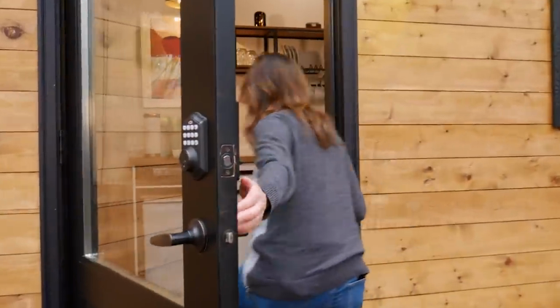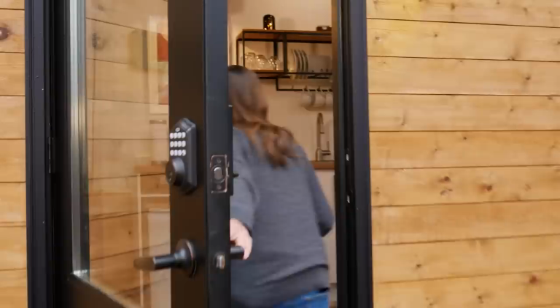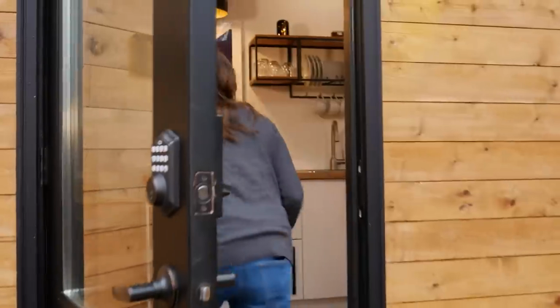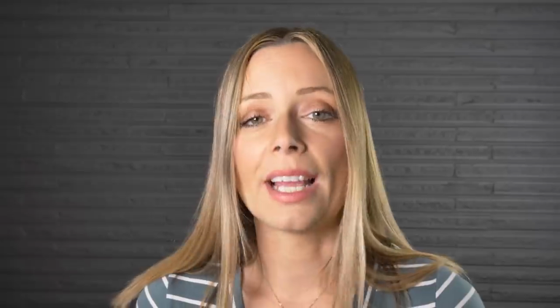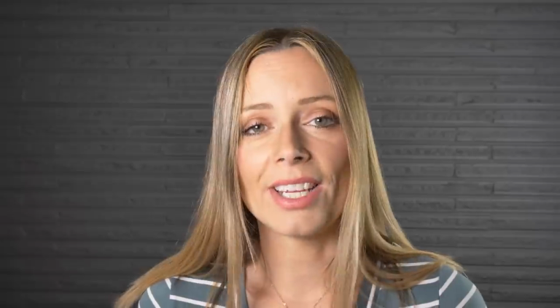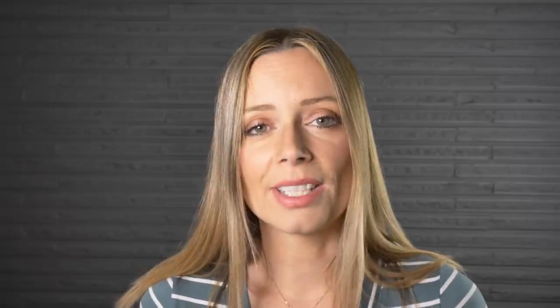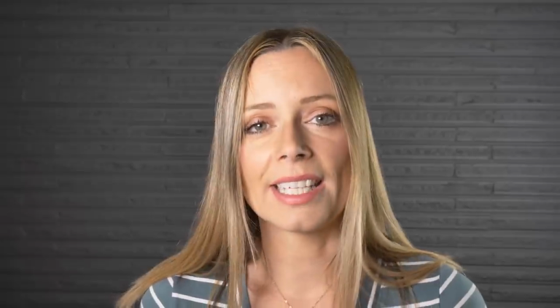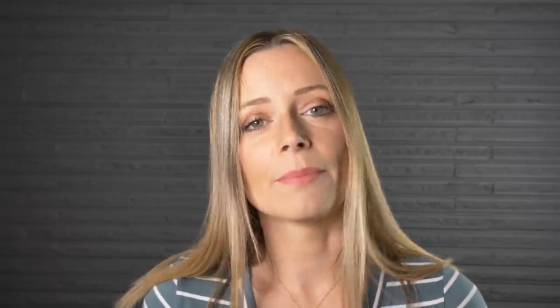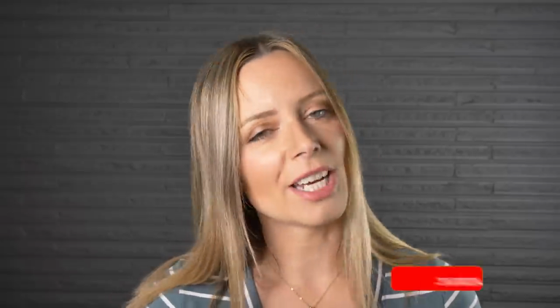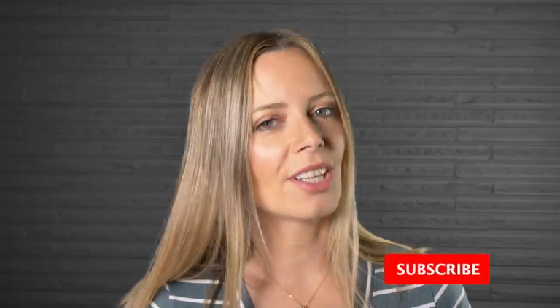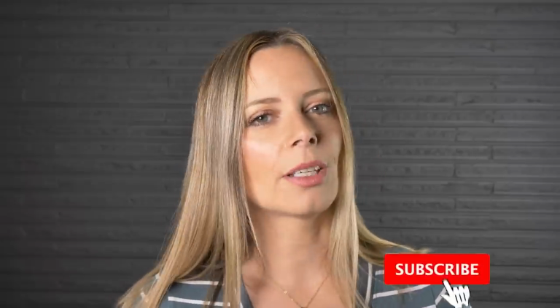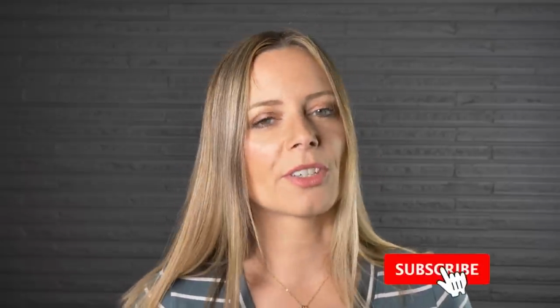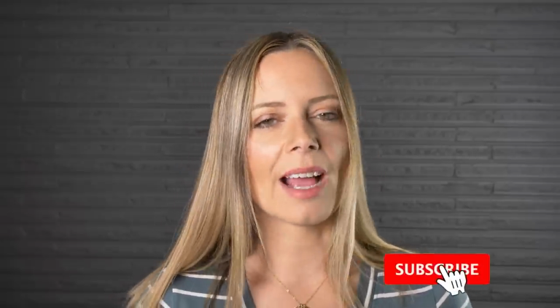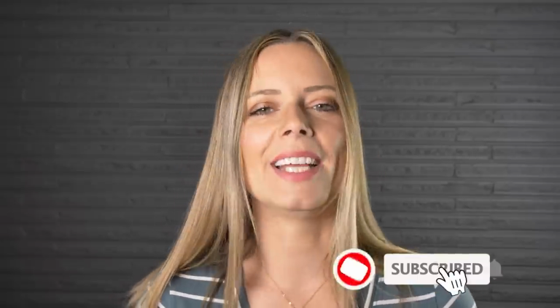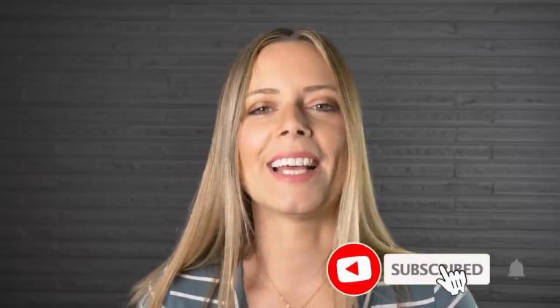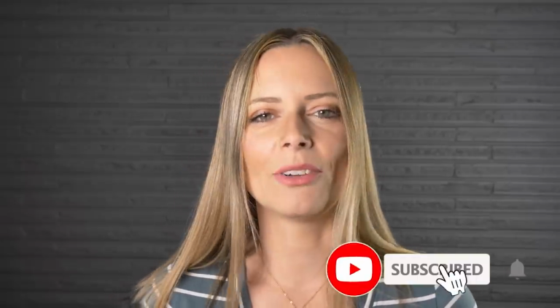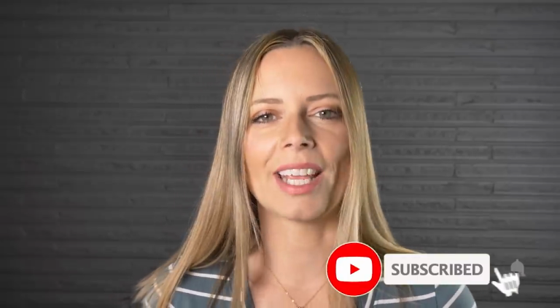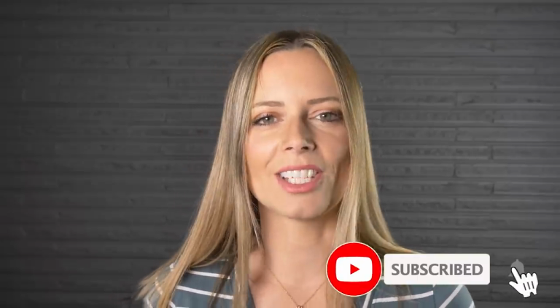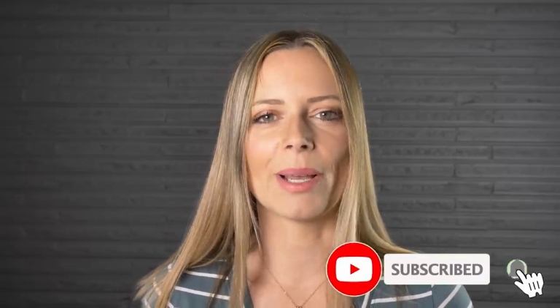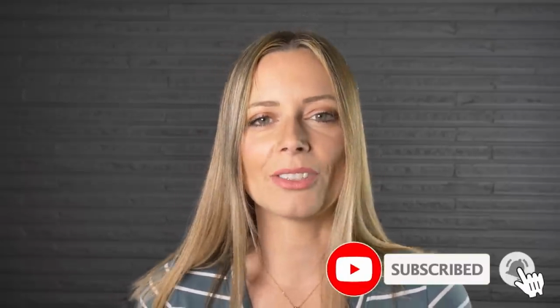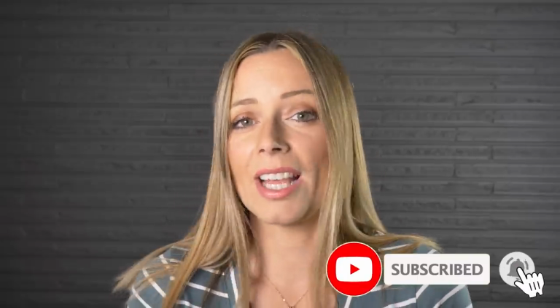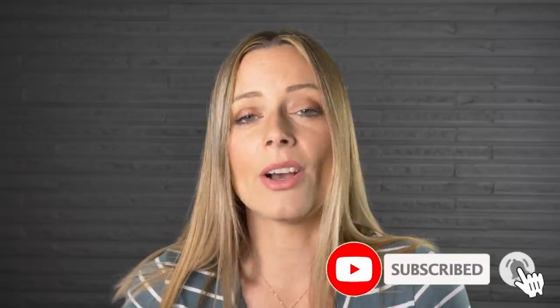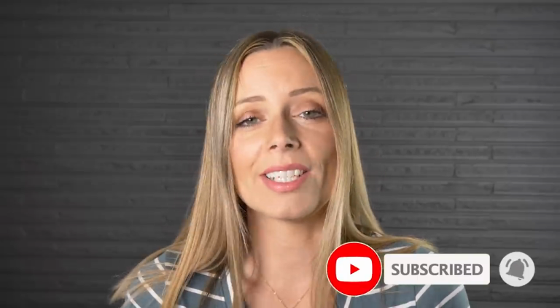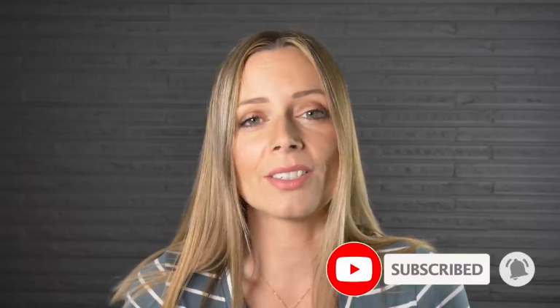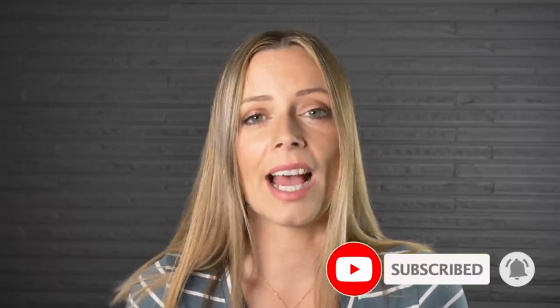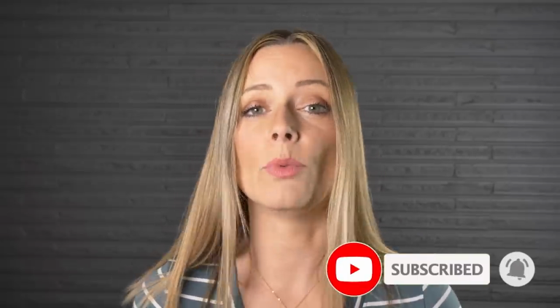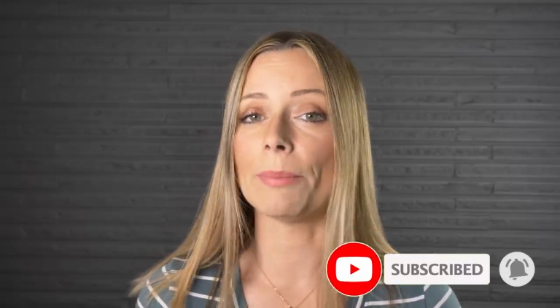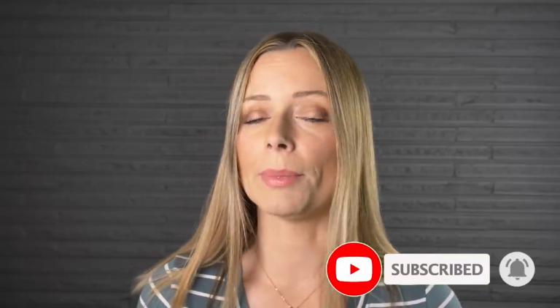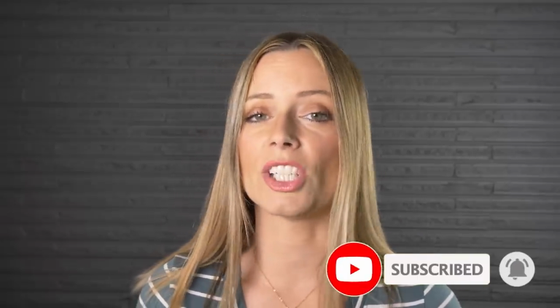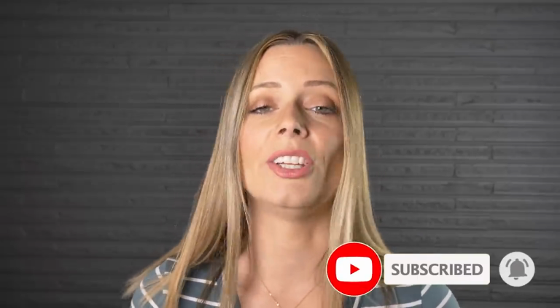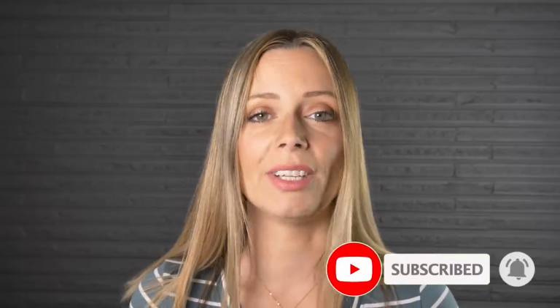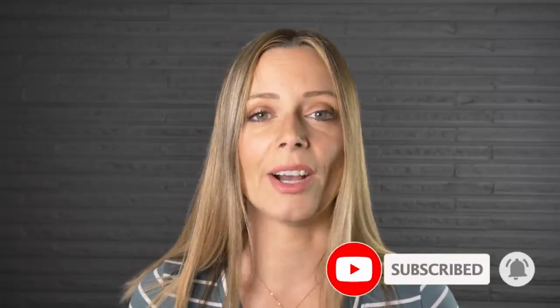And if you like videos like this, make sure that you subscribe and hit that notification bell so that you know every single time we publish a new video.